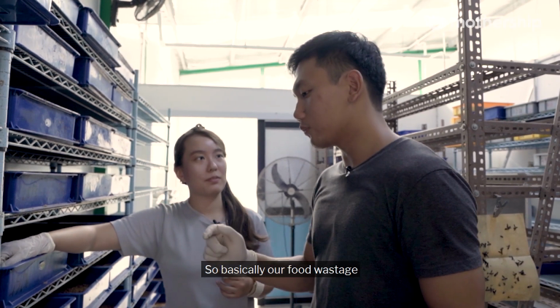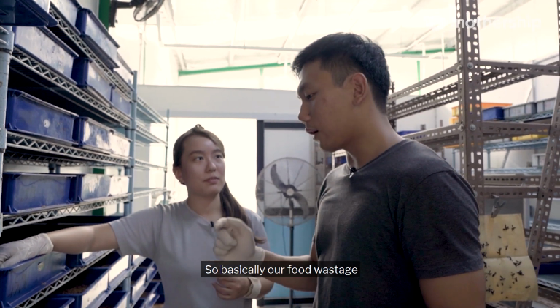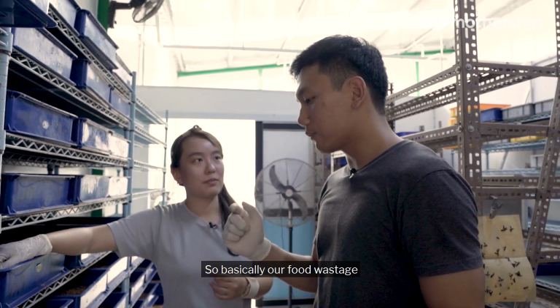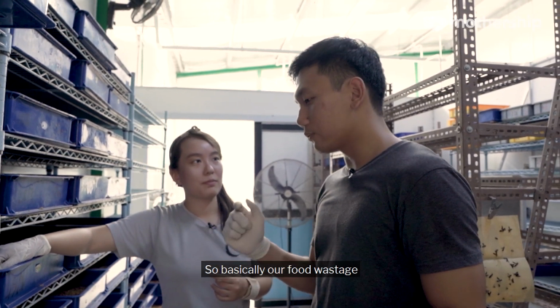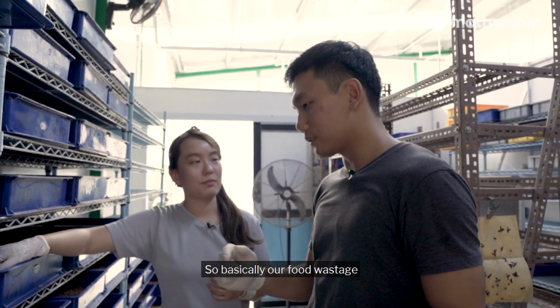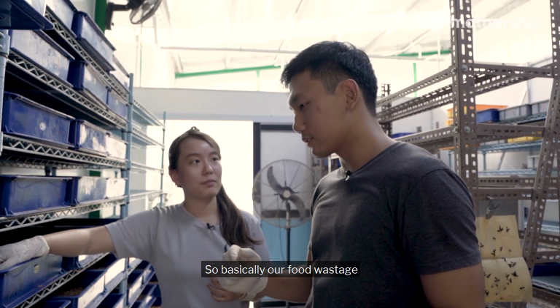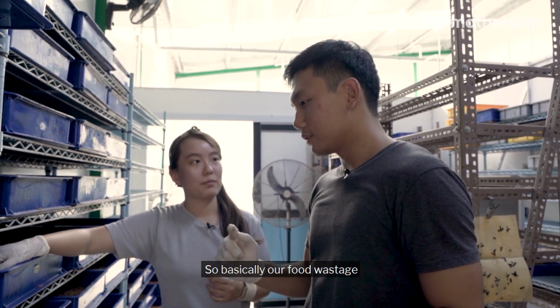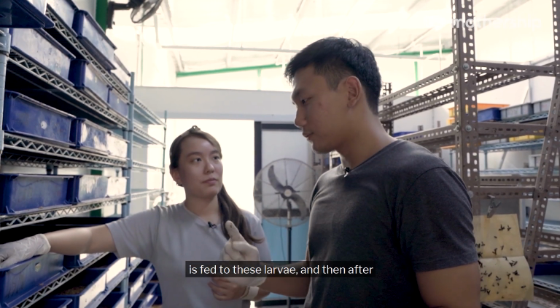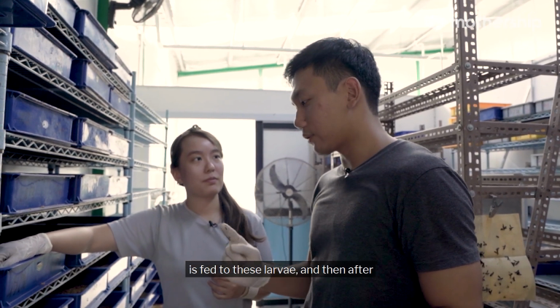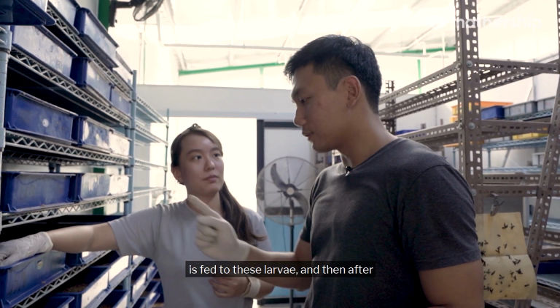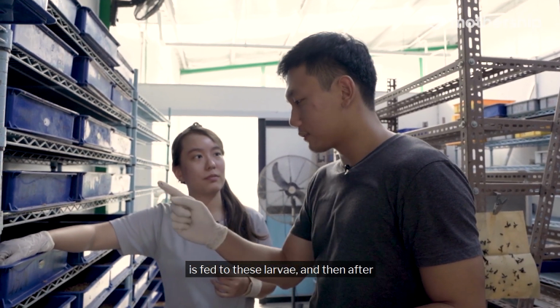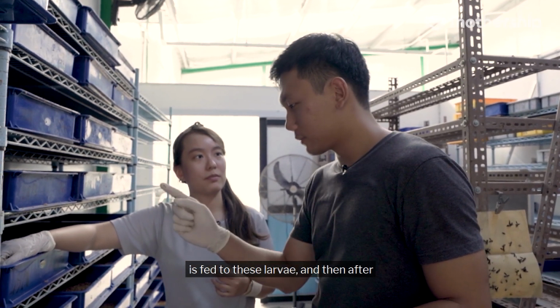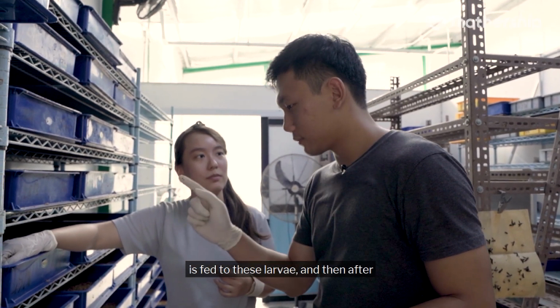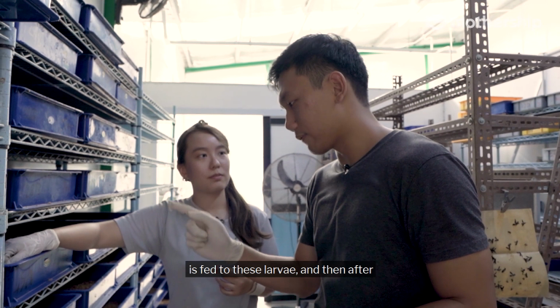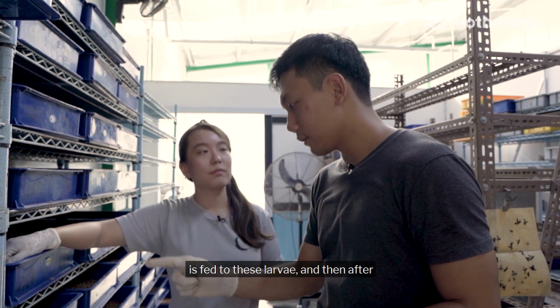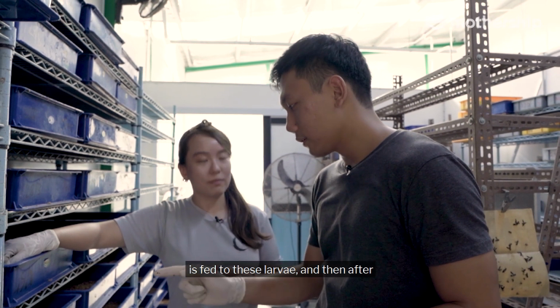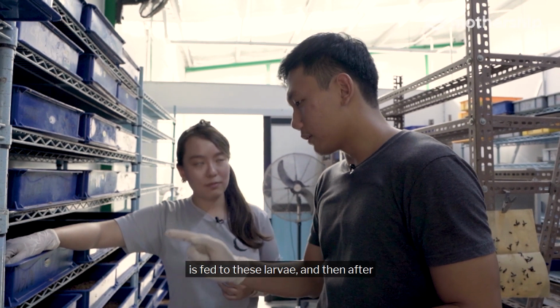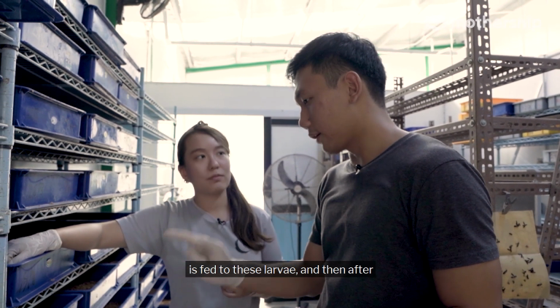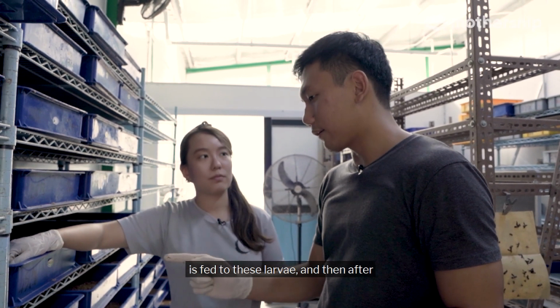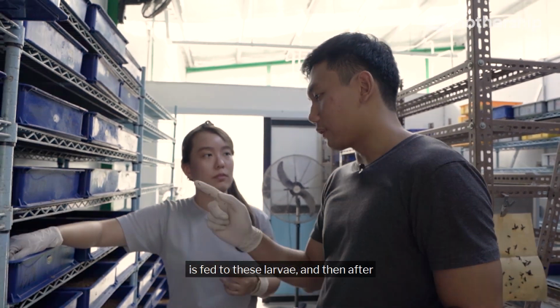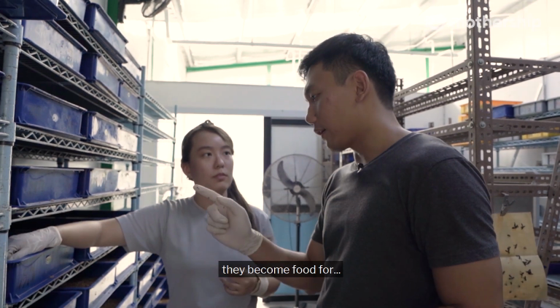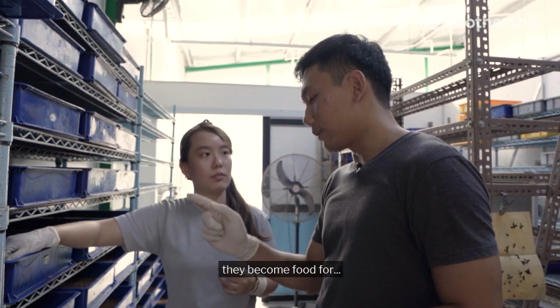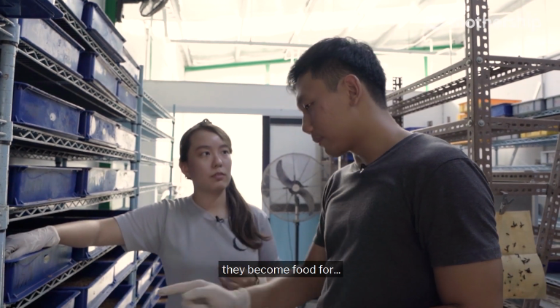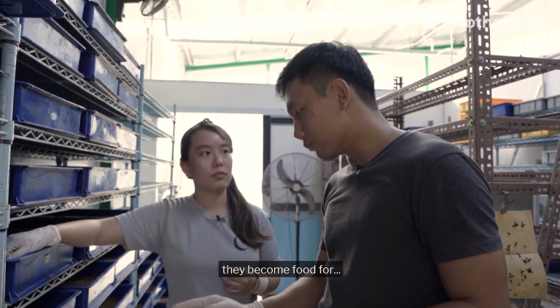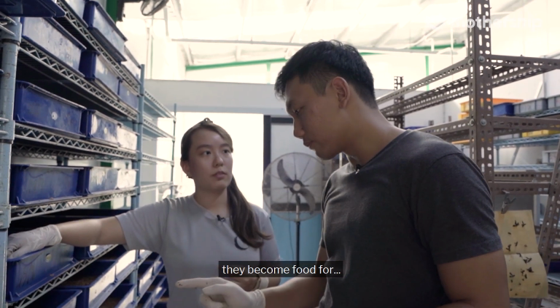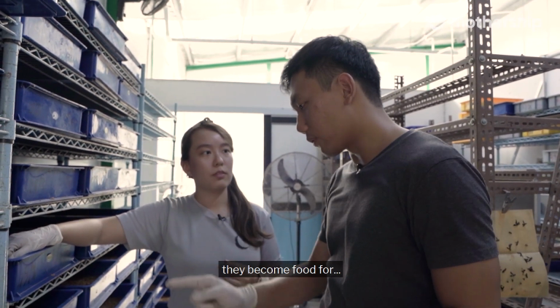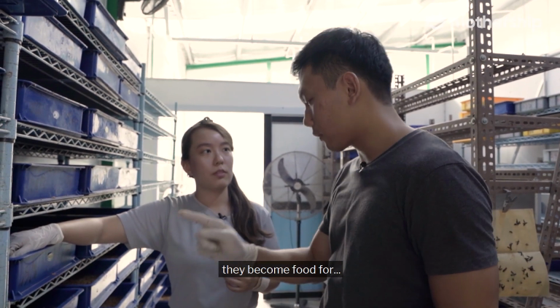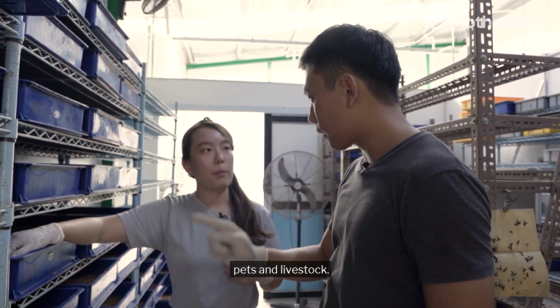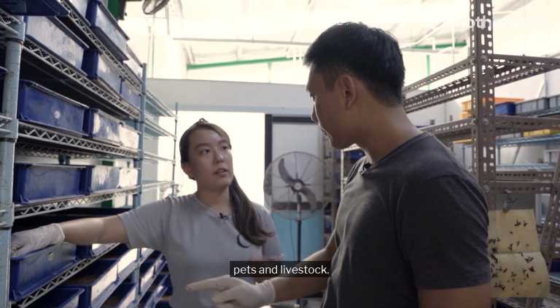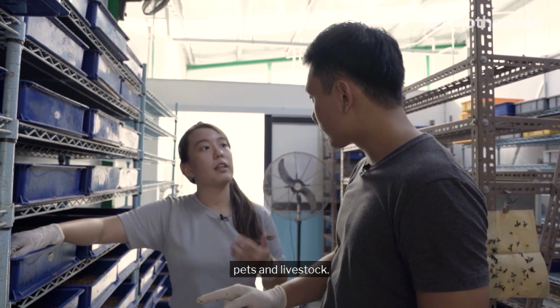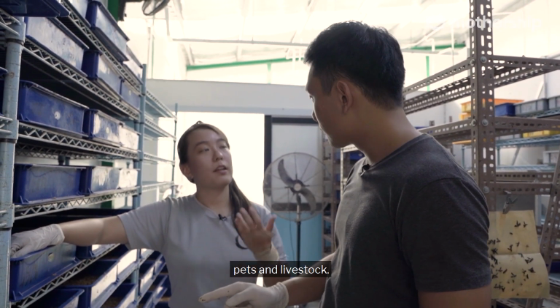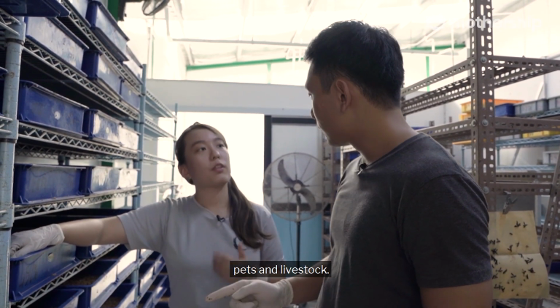Our food wastage is fed to these larvae, and then after they grow, they become food for other pets and livestock.